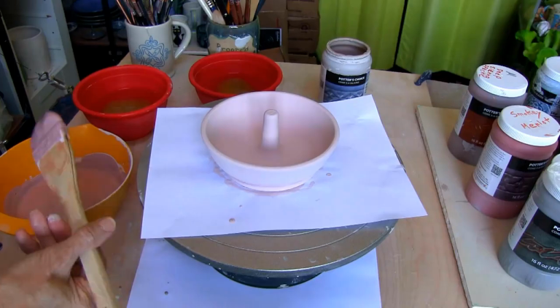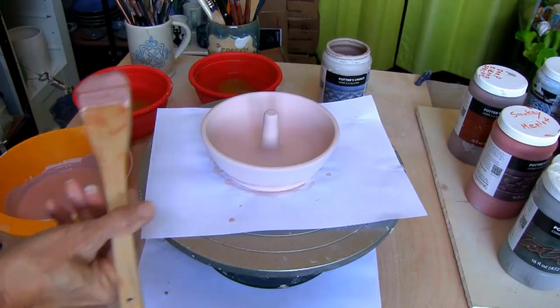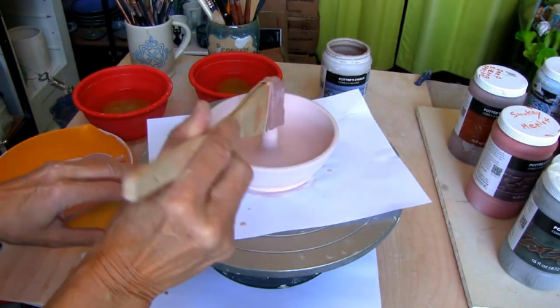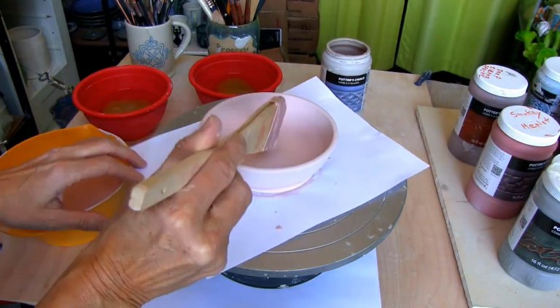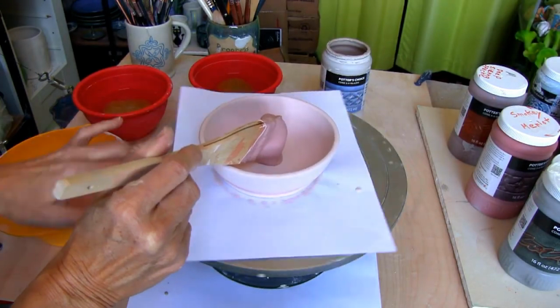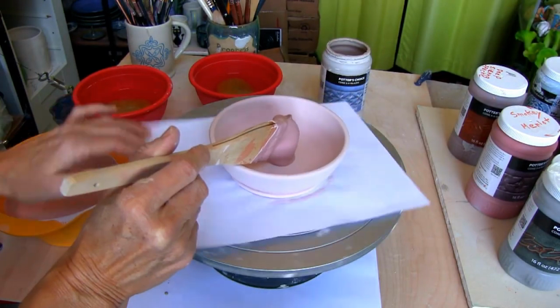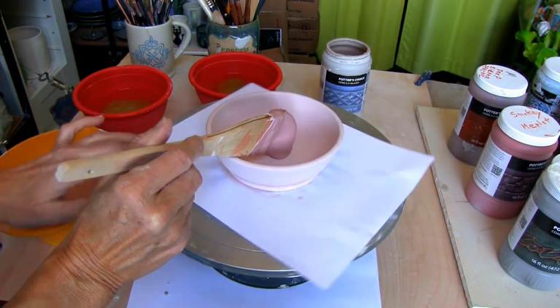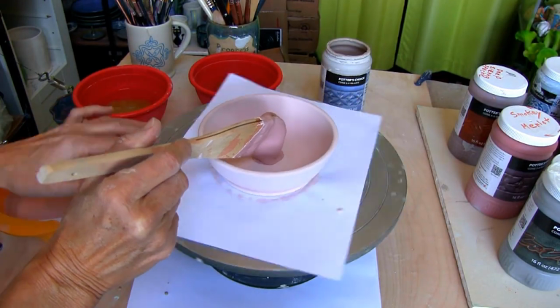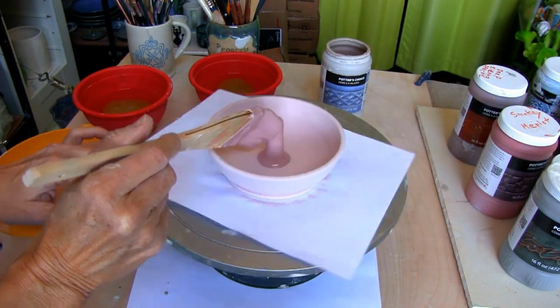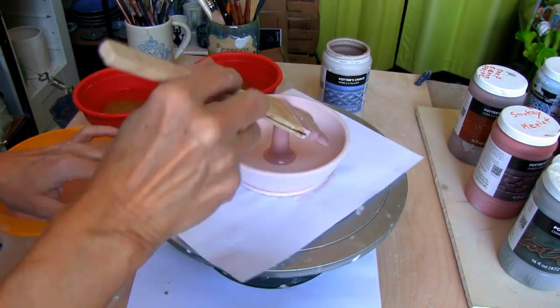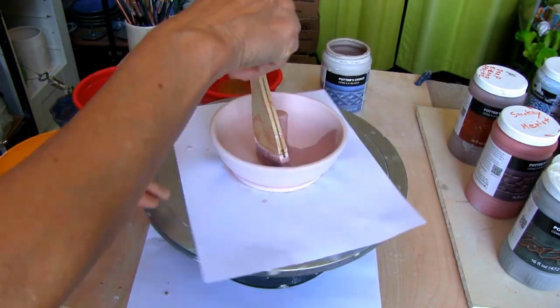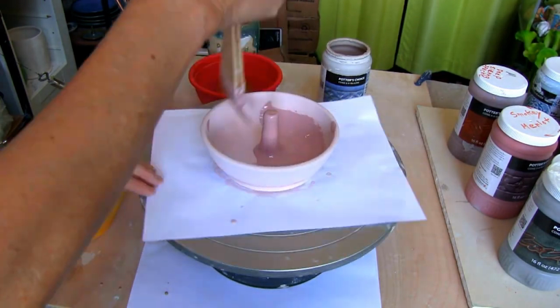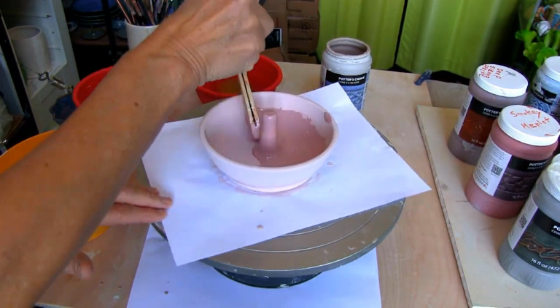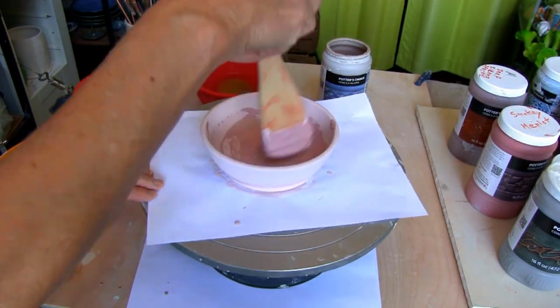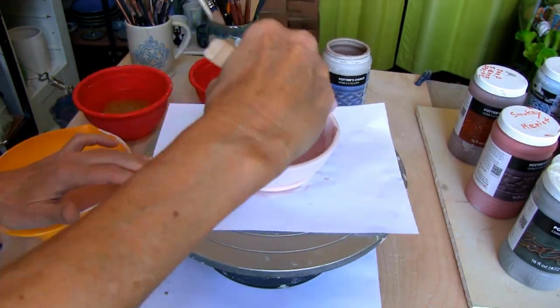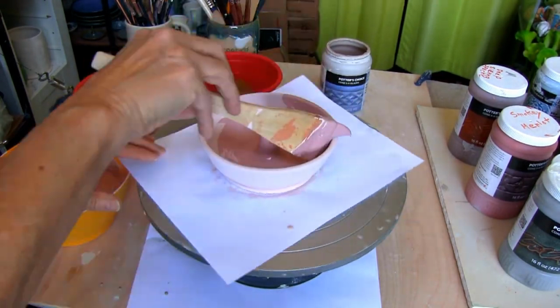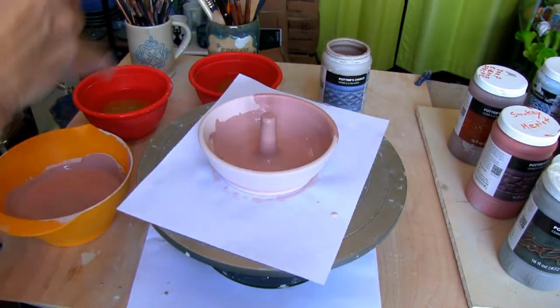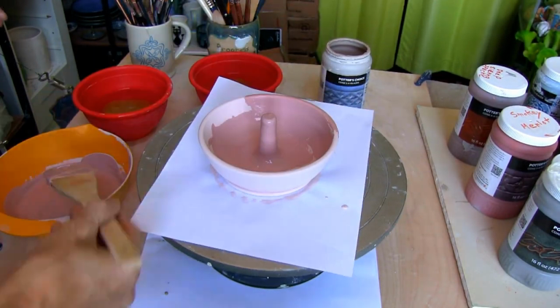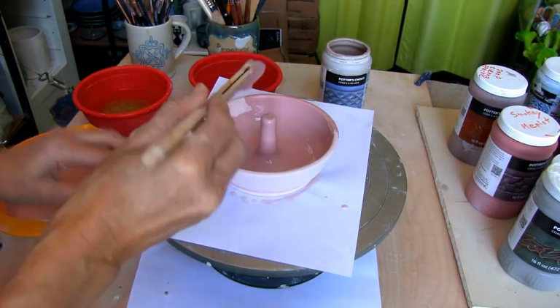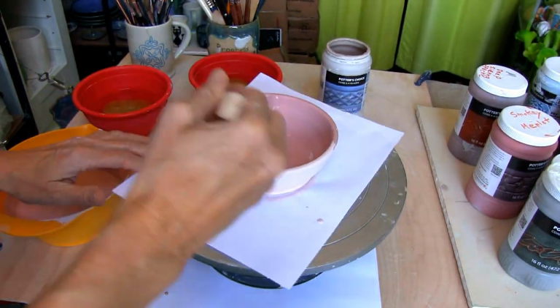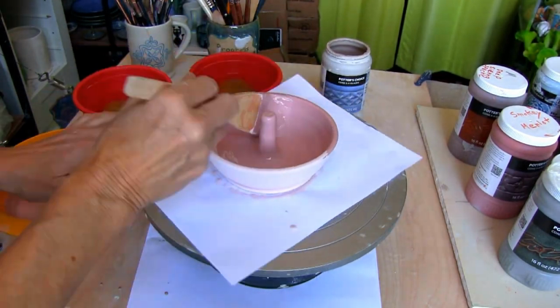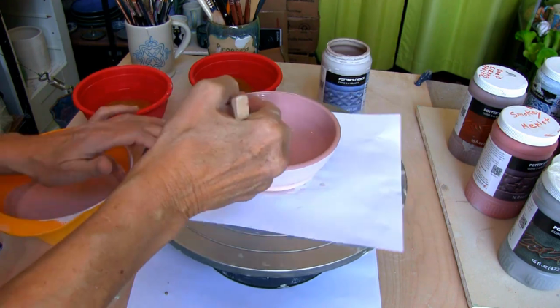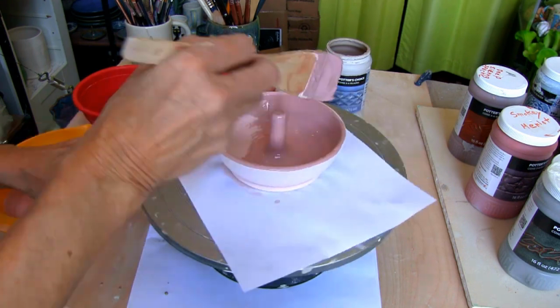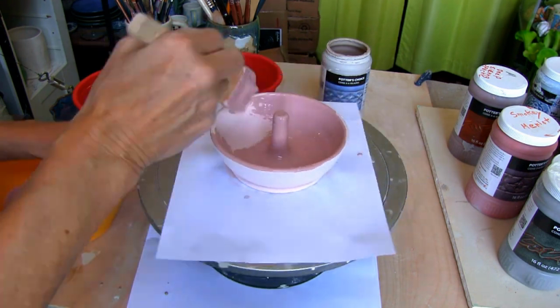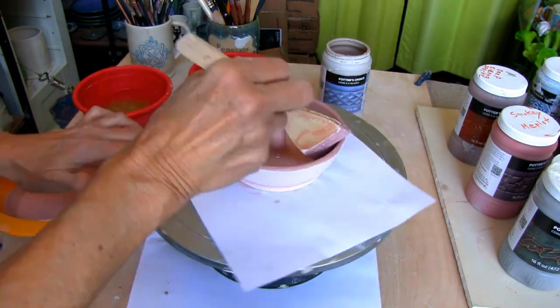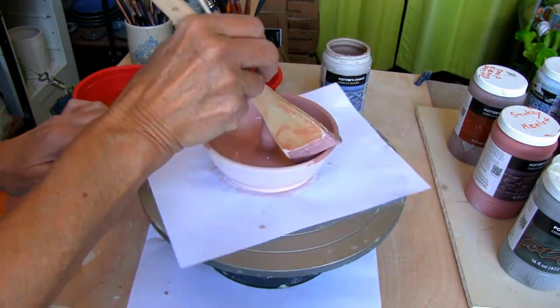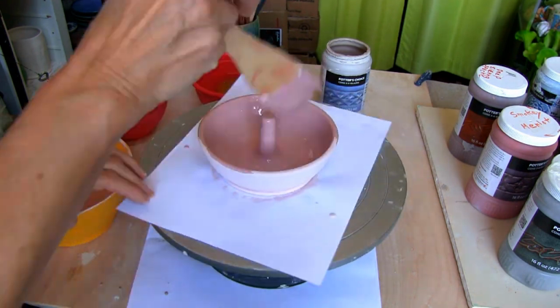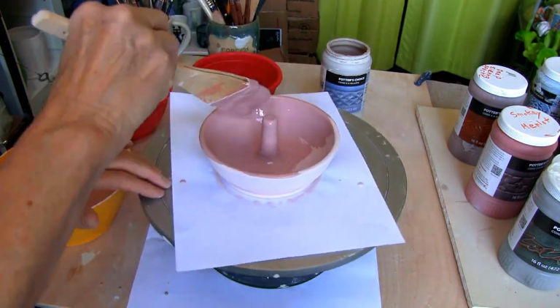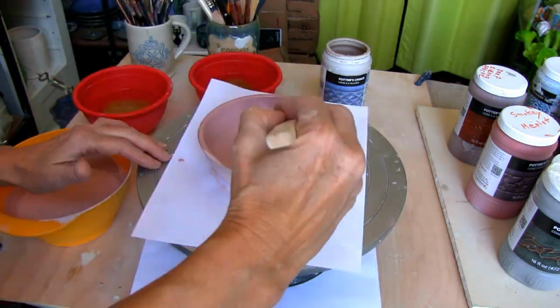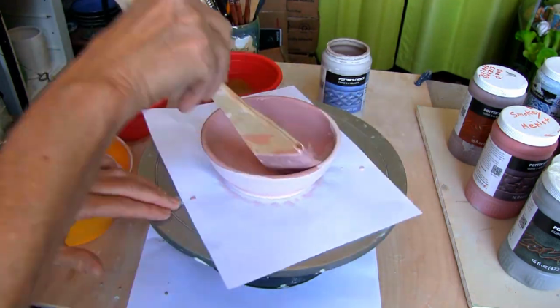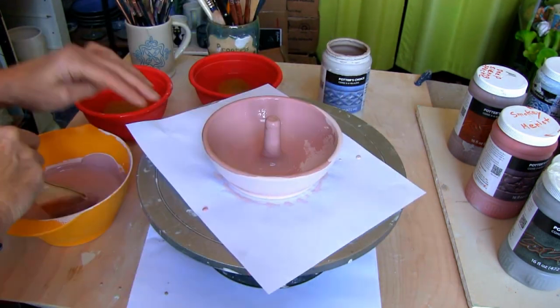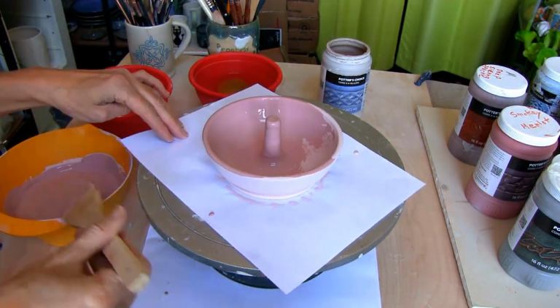After the second coat is dry, apply a third and final coat of Weeping Plum and let dry.